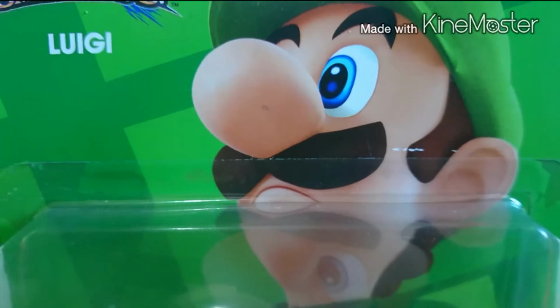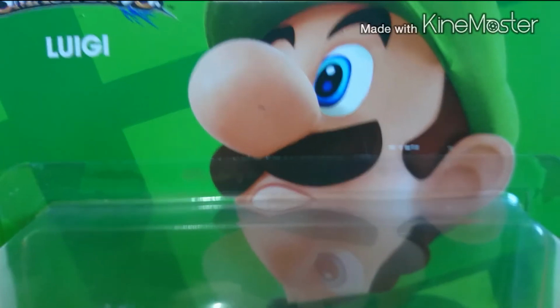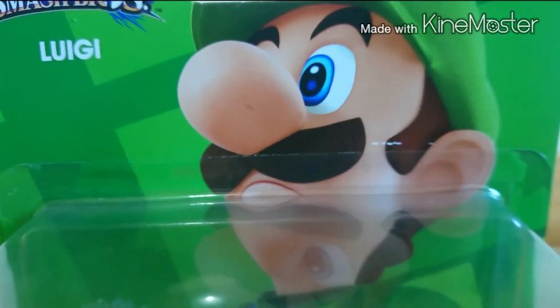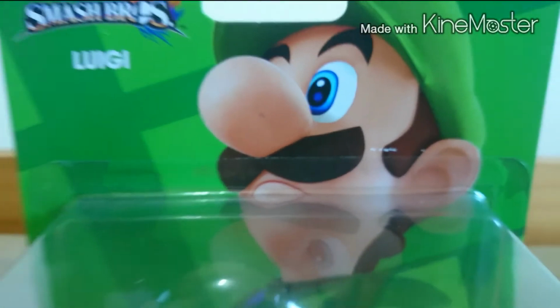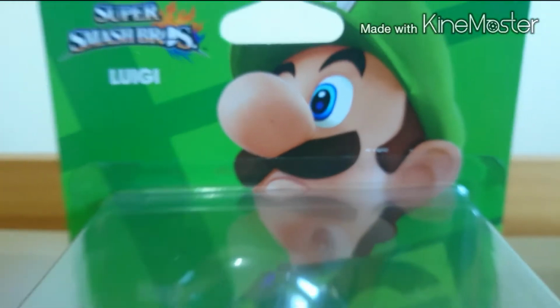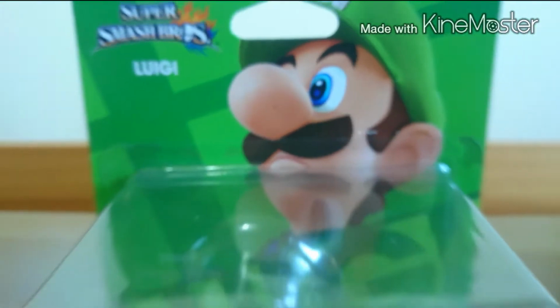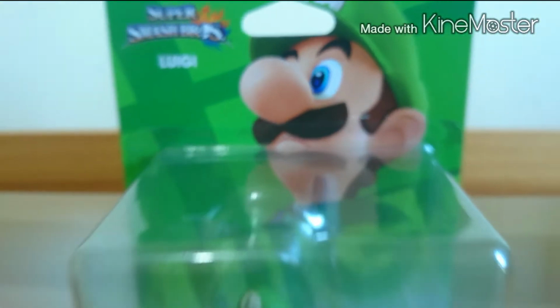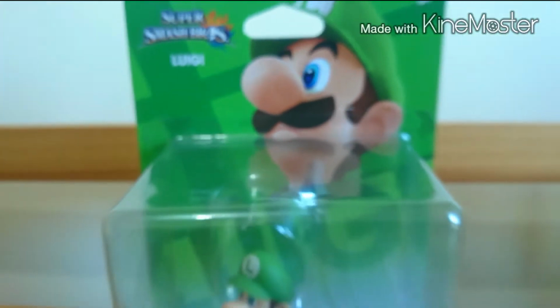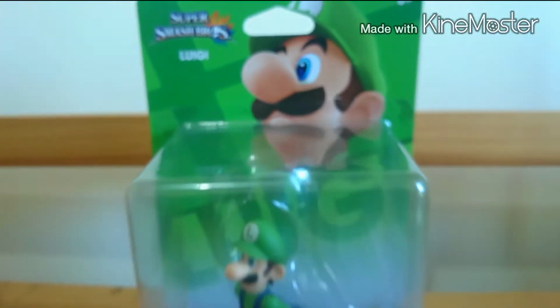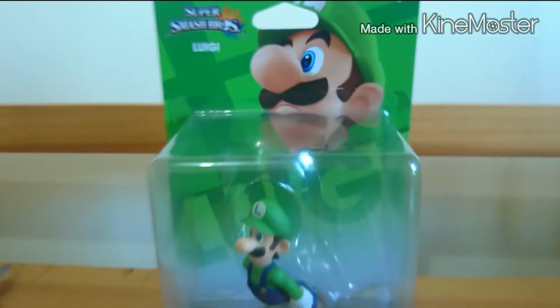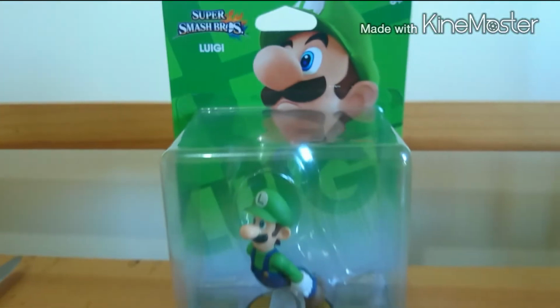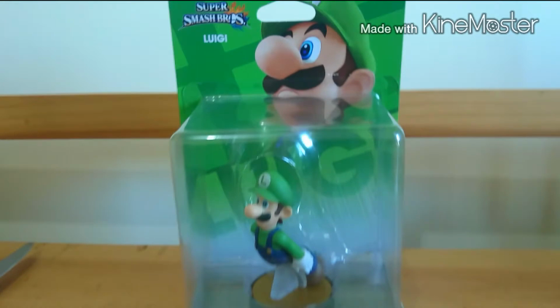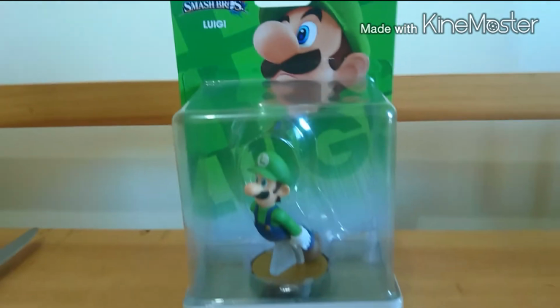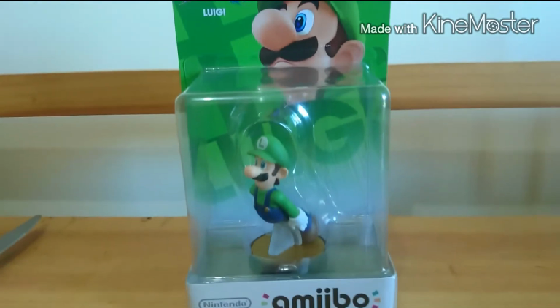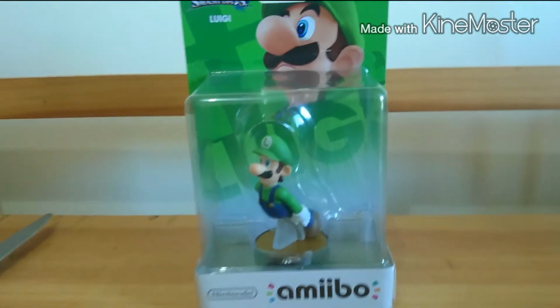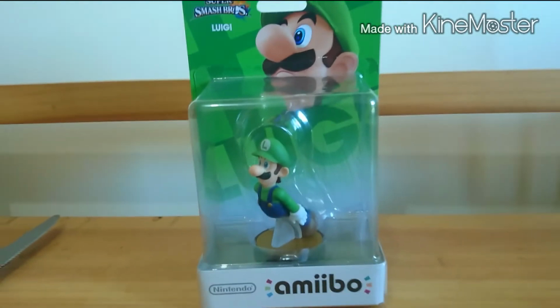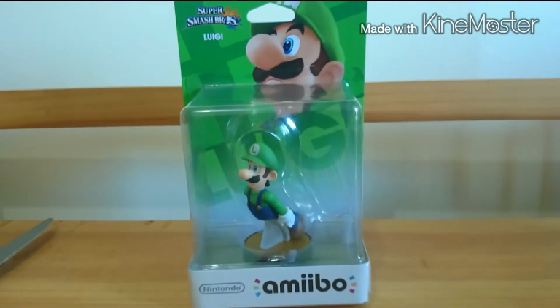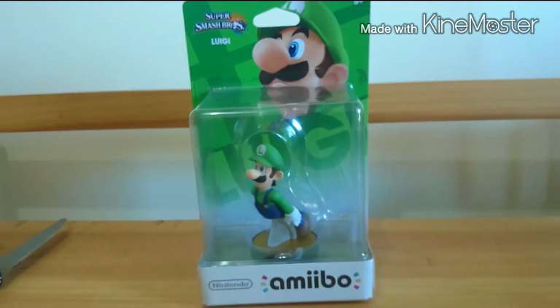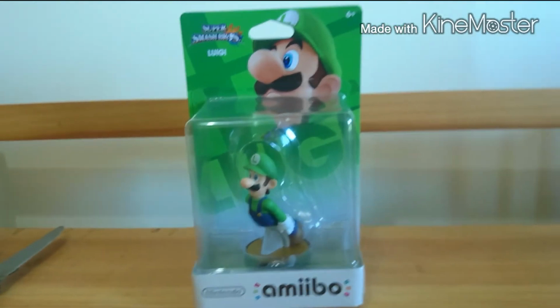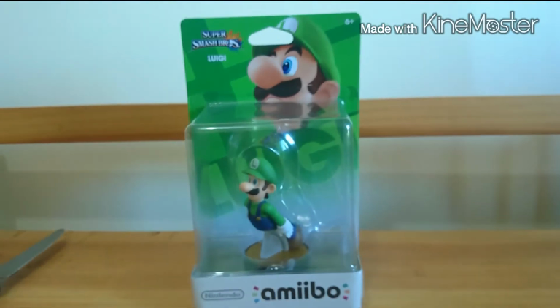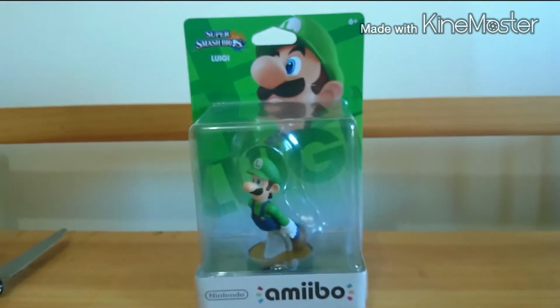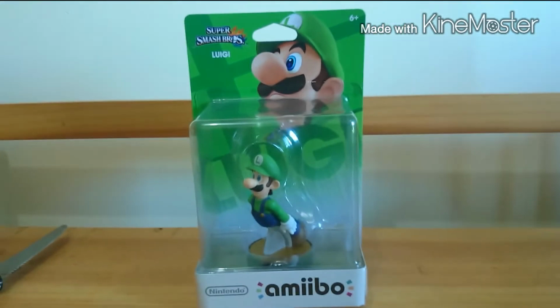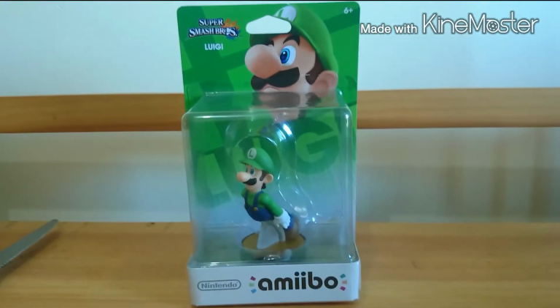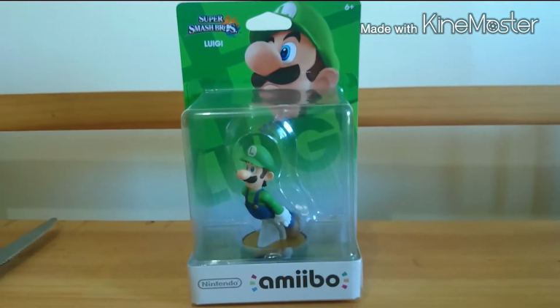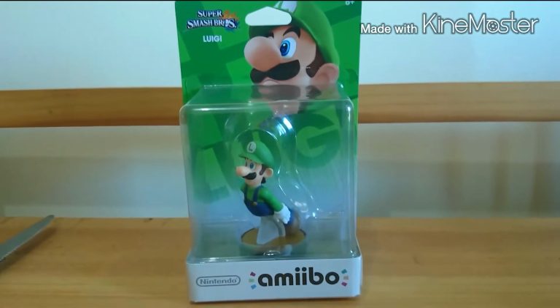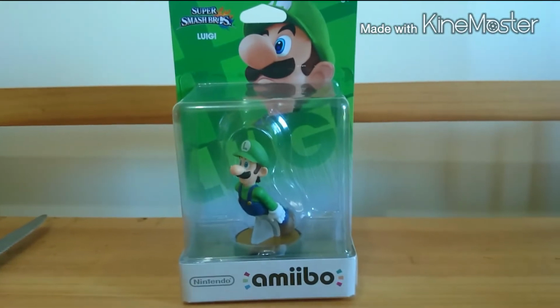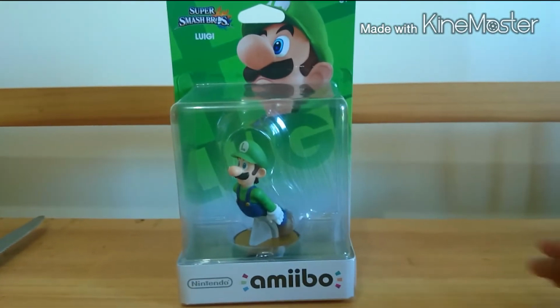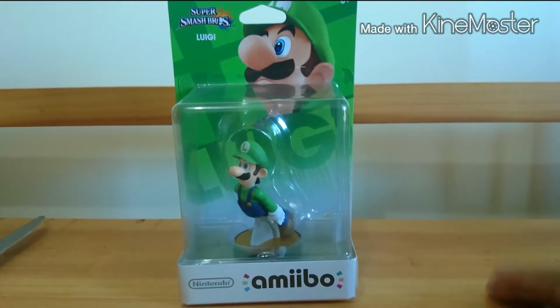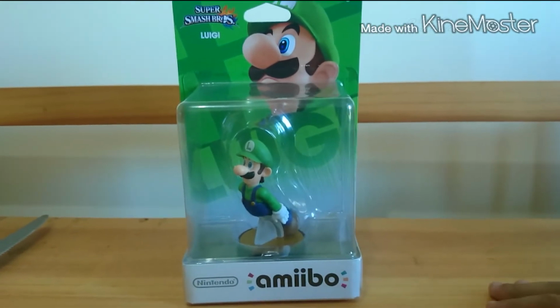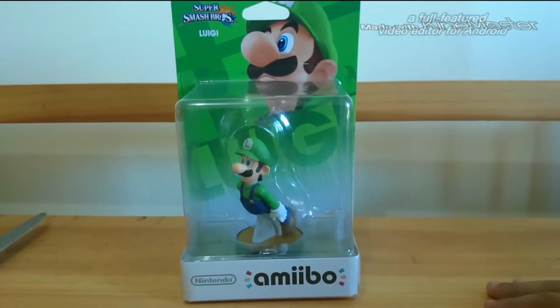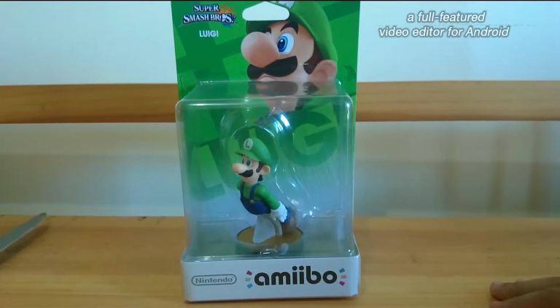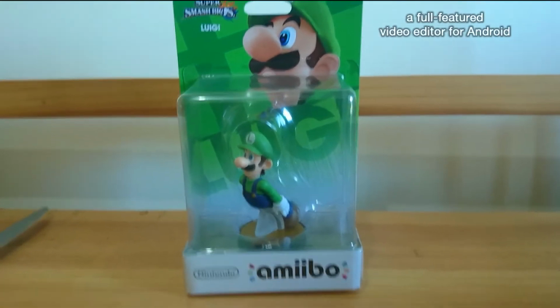Hello, how are you? Today we have a new video for the channel. This time the unboxing of the Amiibo of Luigi.